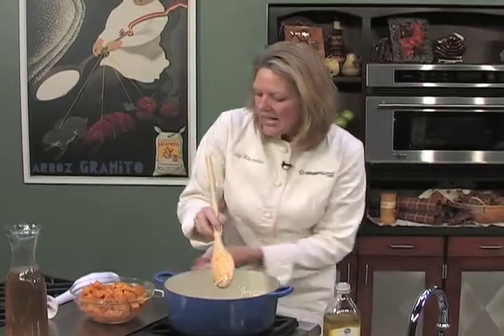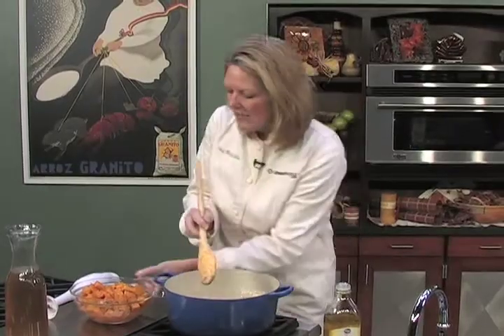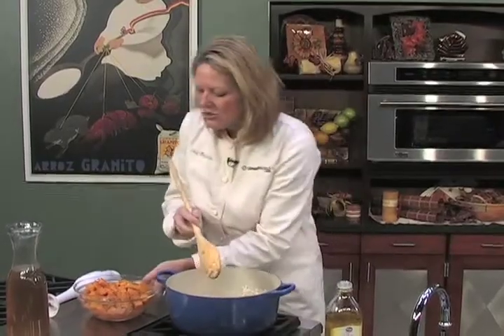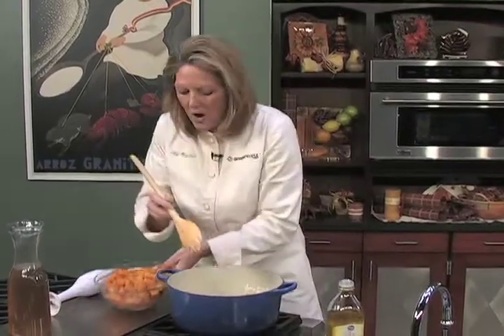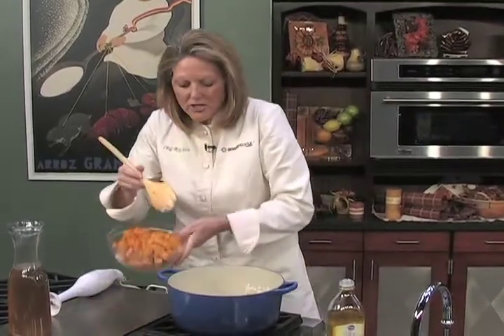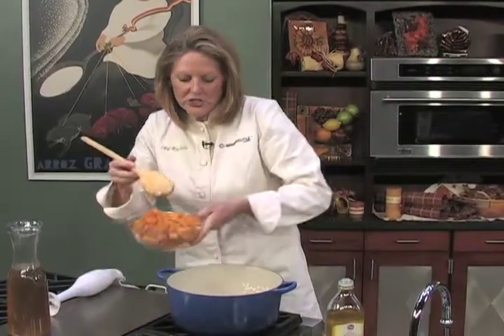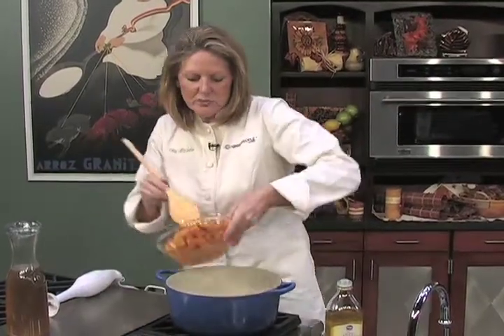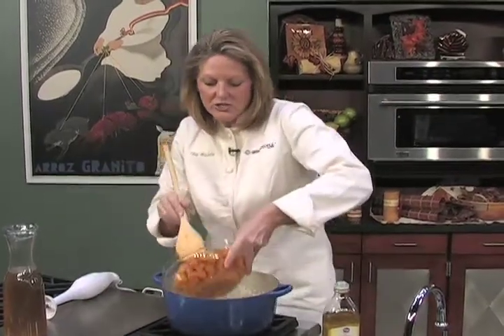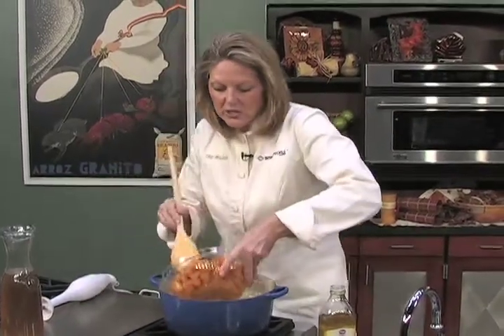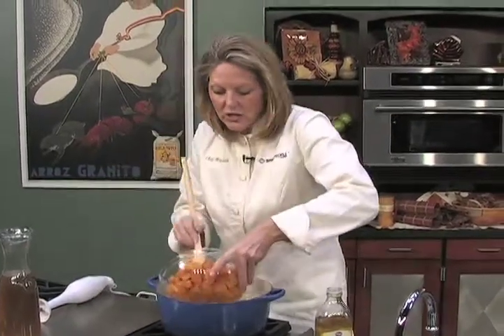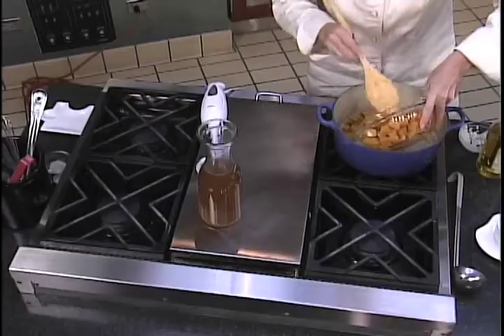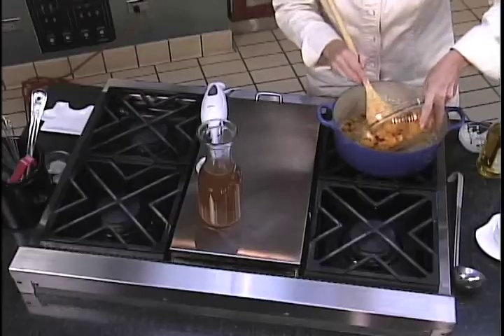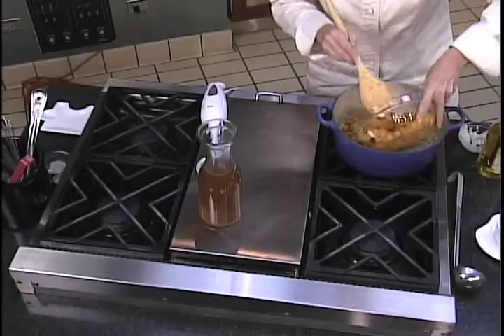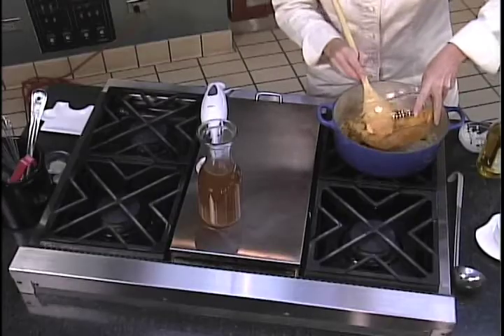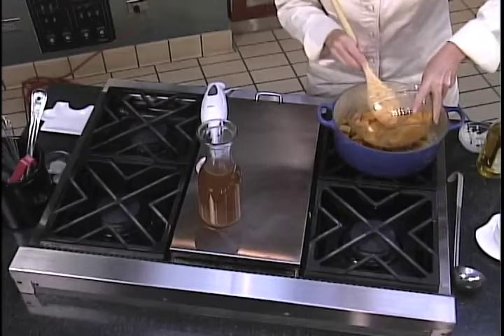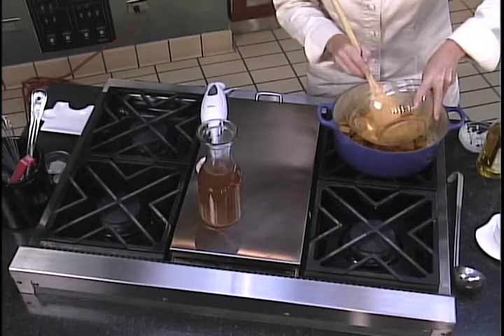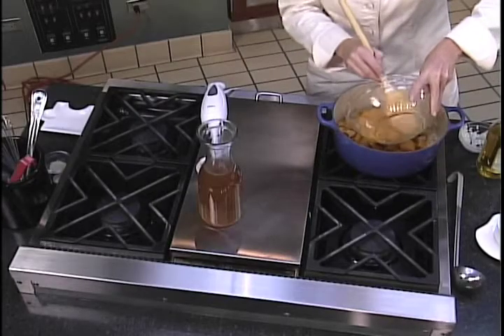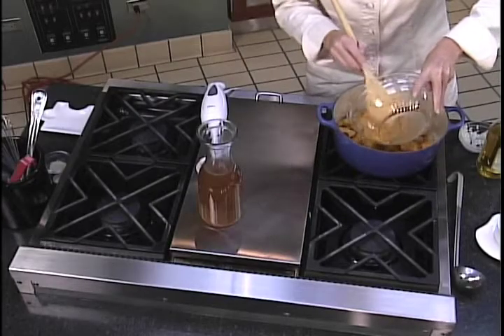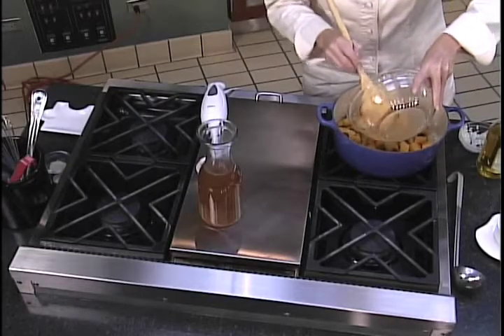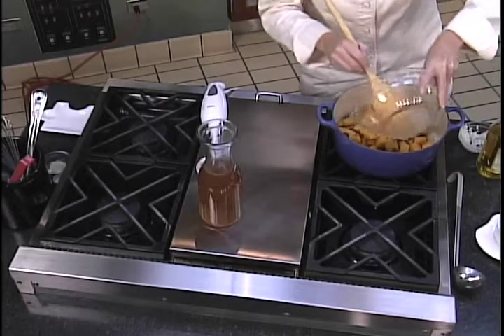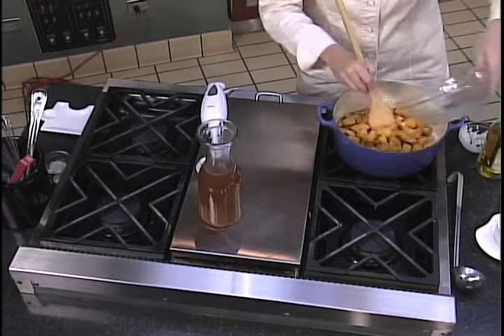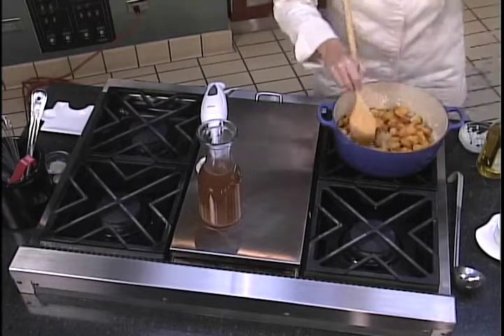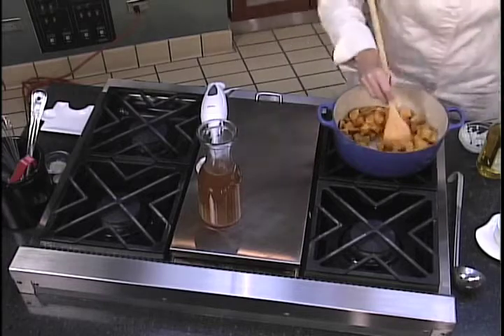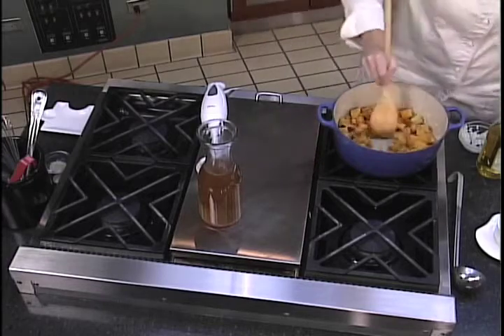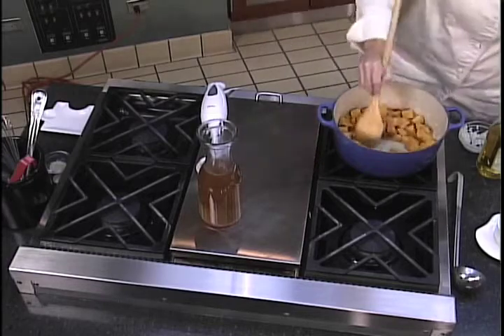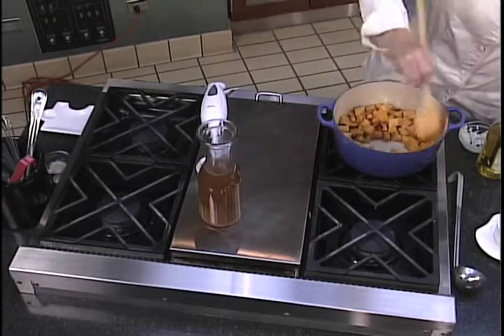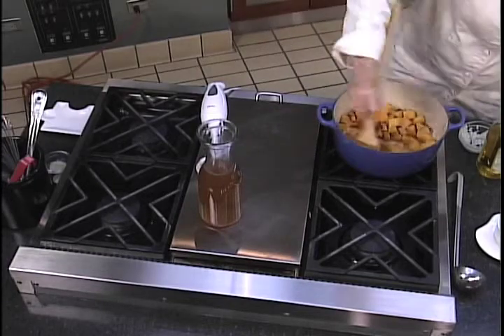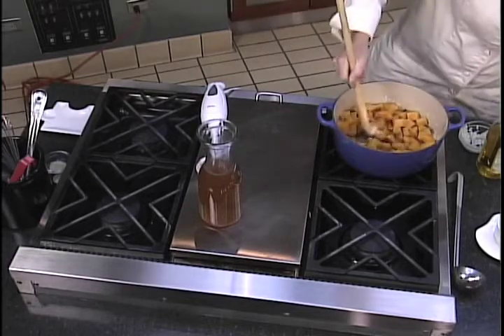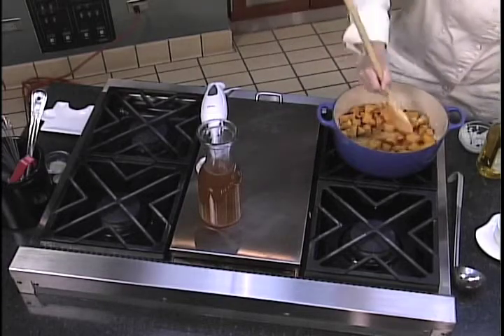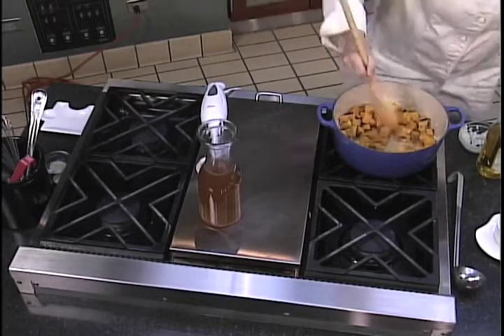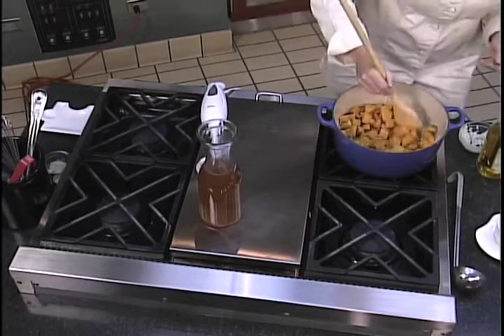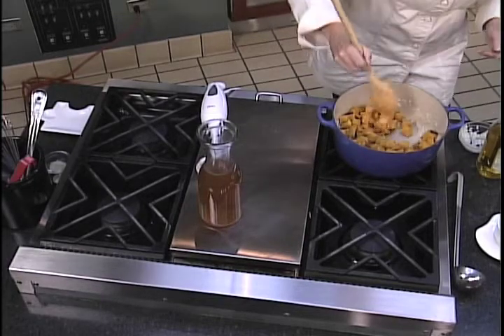And then the squash, which is basically cooked, we're just going to add it in and kind of move it around.